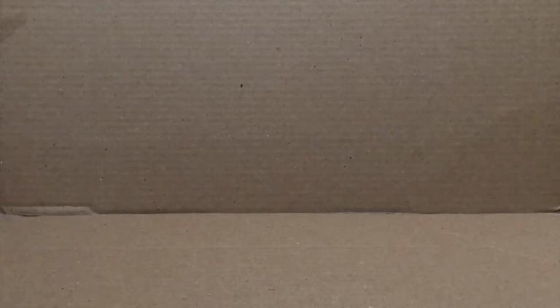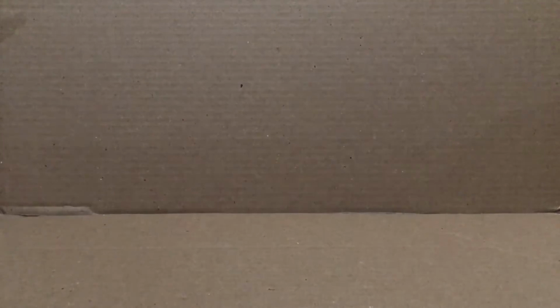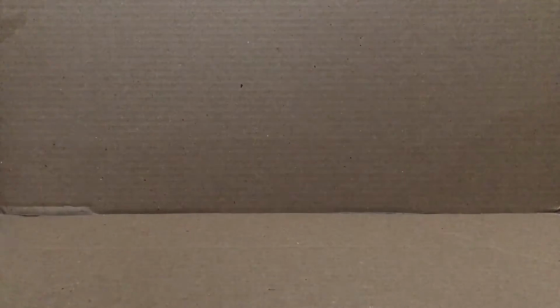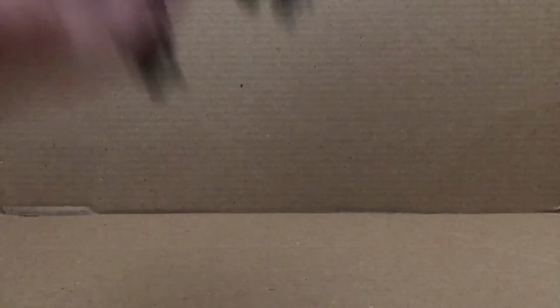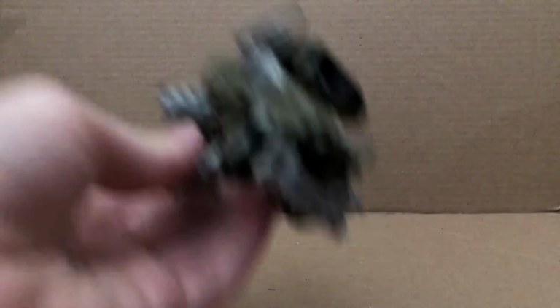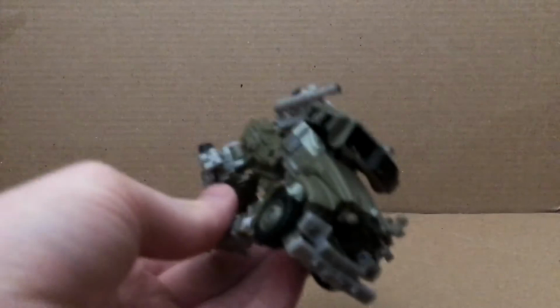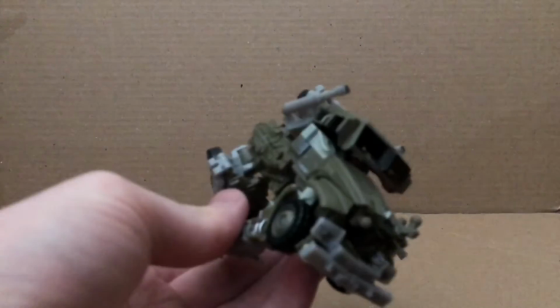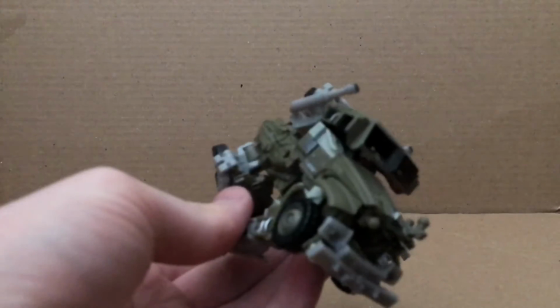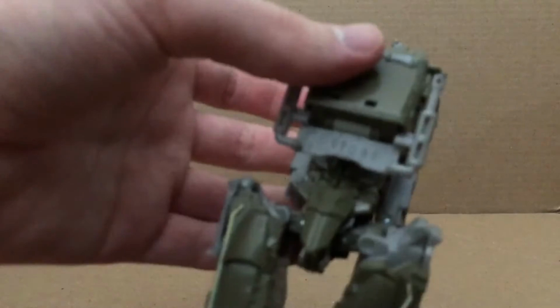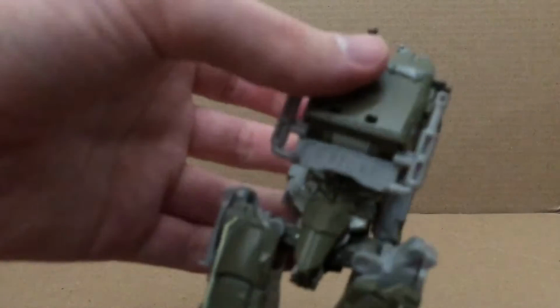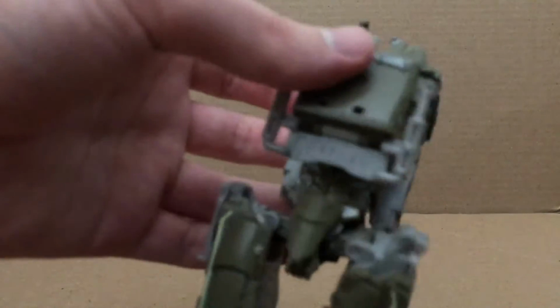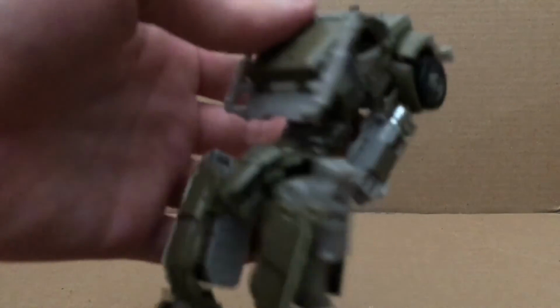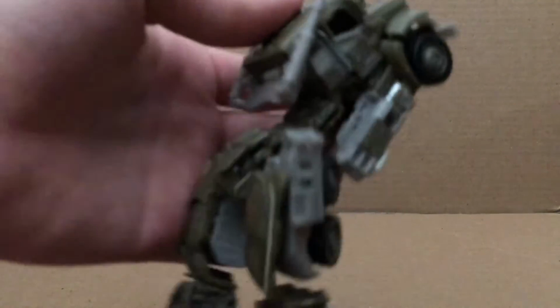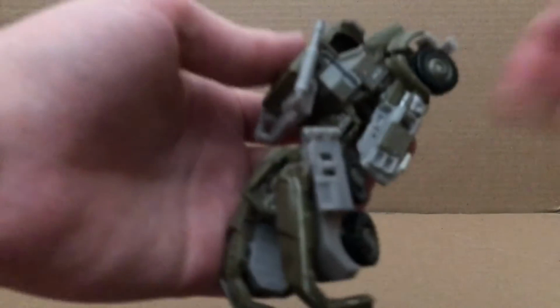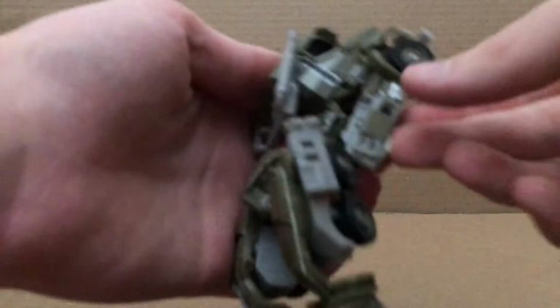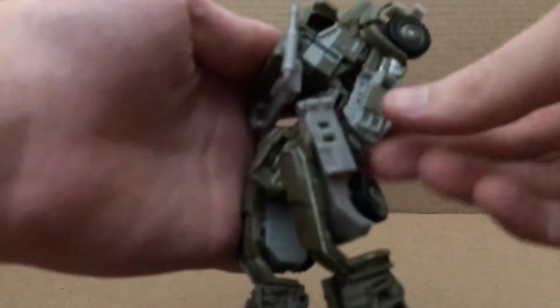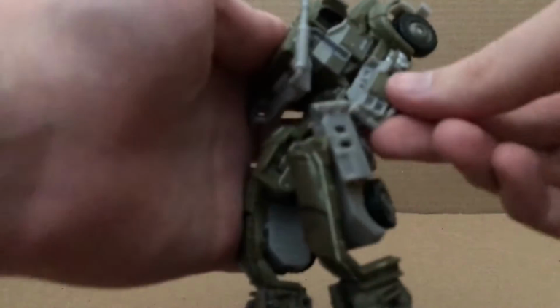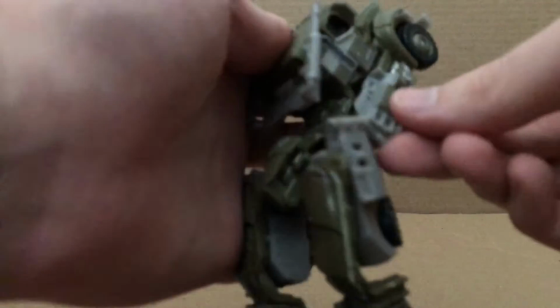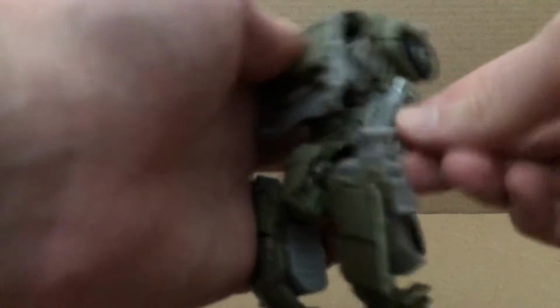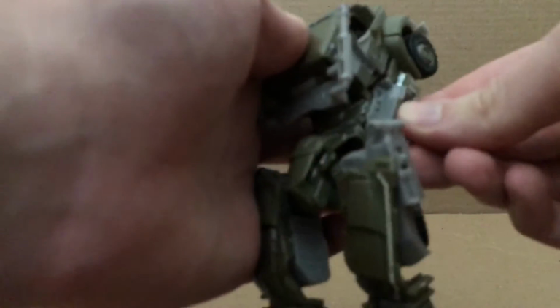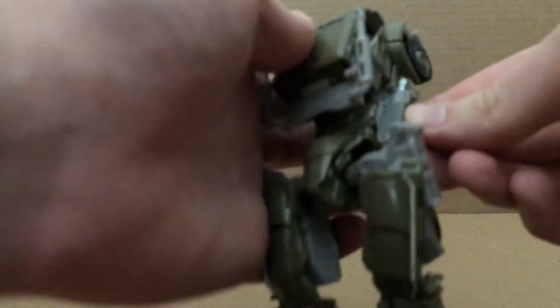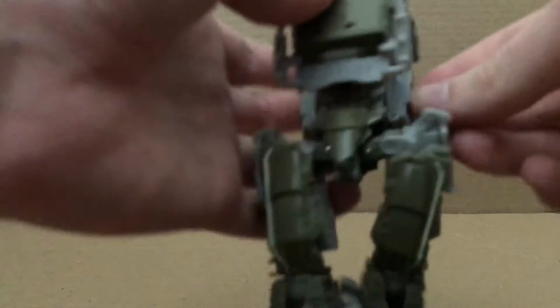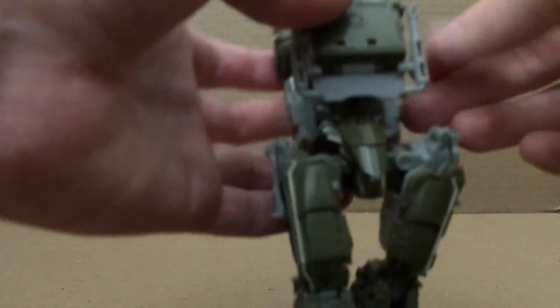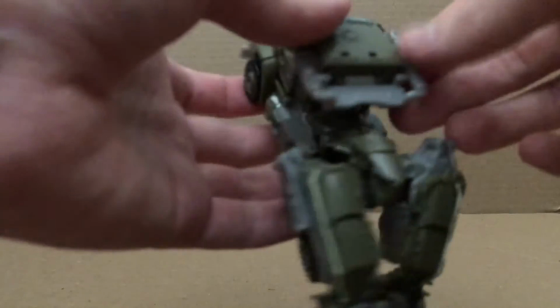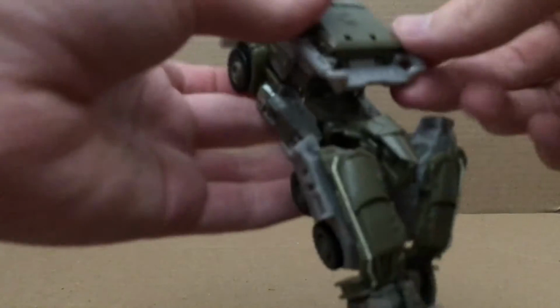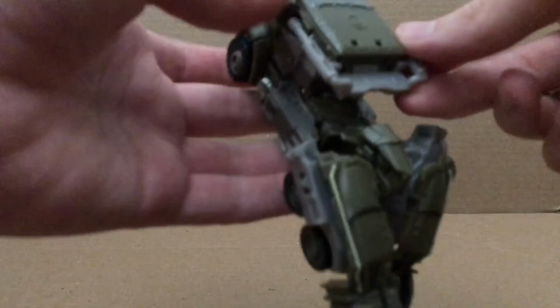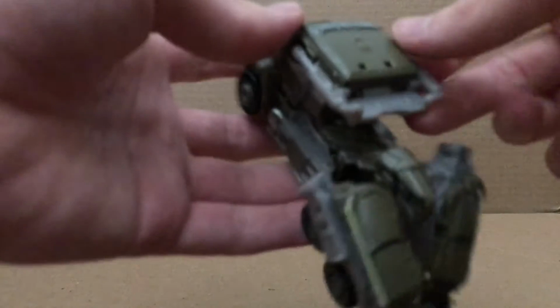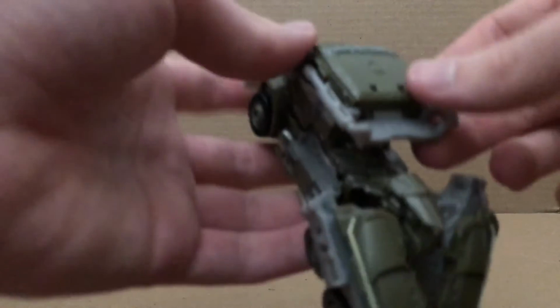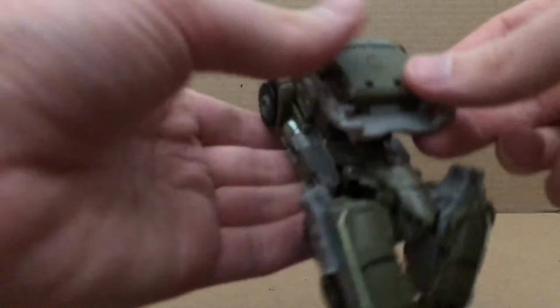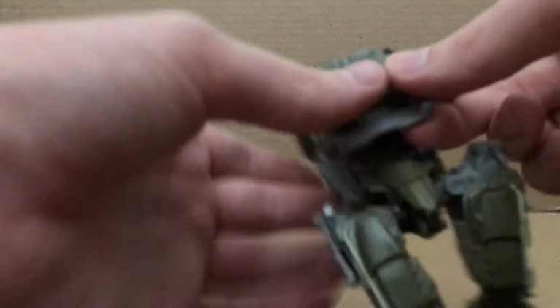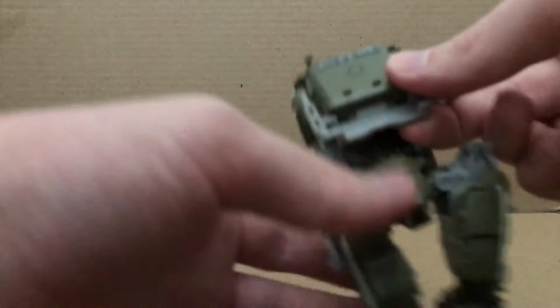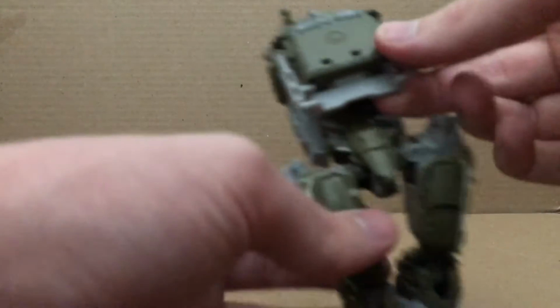Hold on a second. You want to rotate the waist first — I forgot to do that, so that's why it wouldn't work.